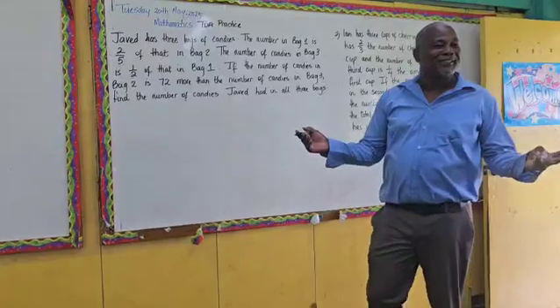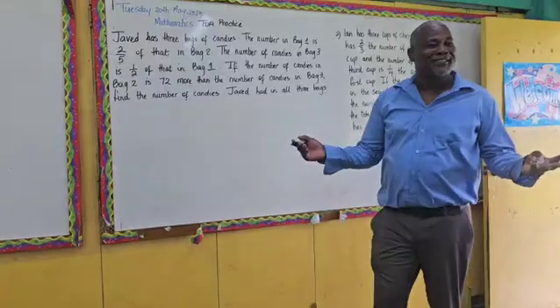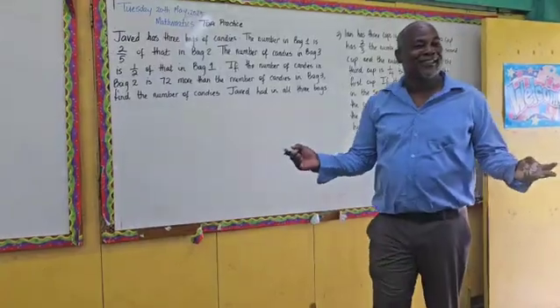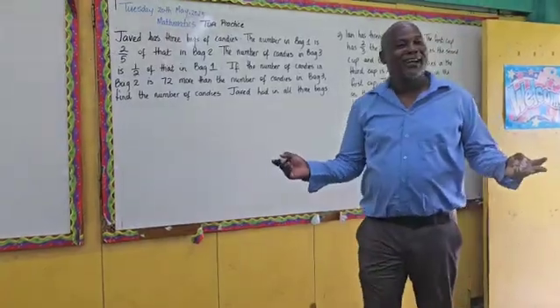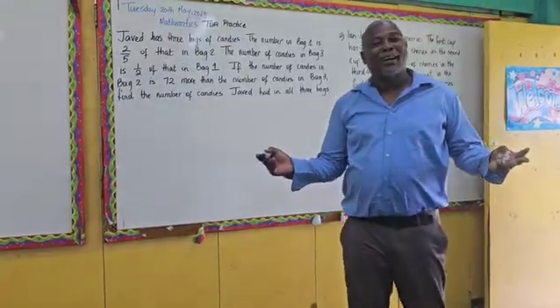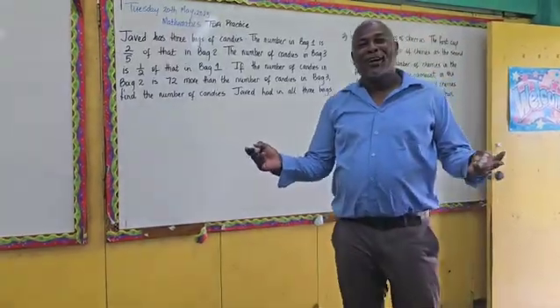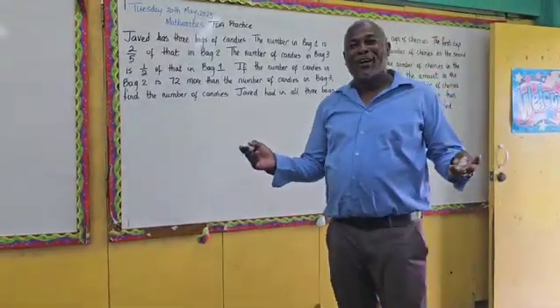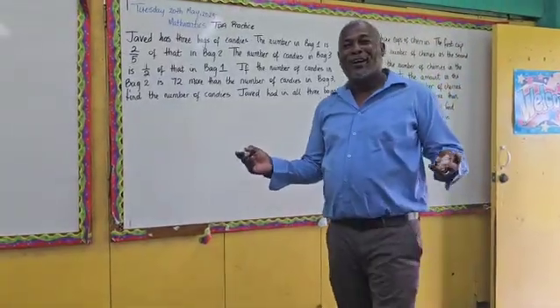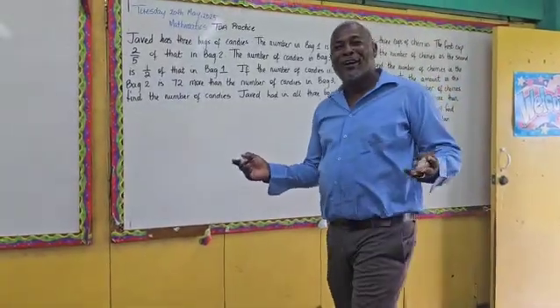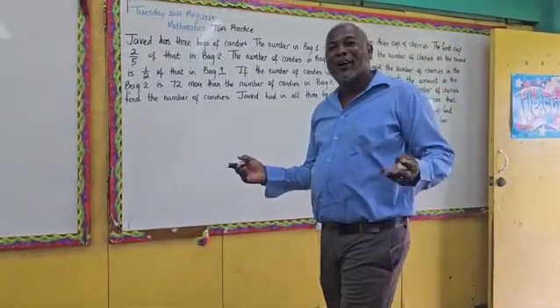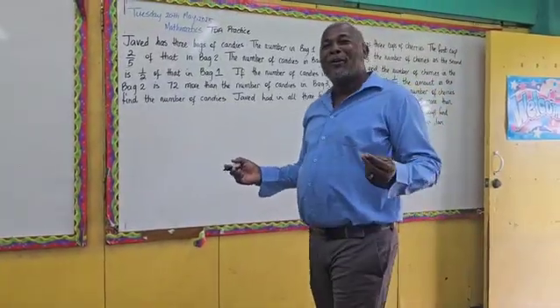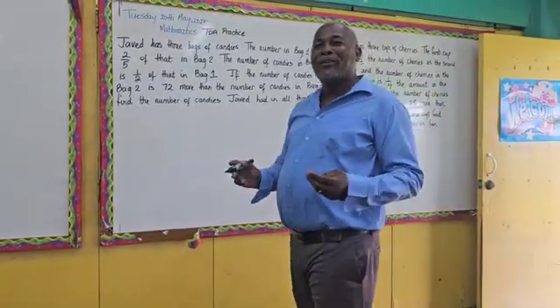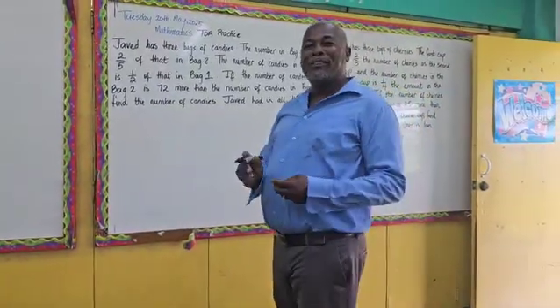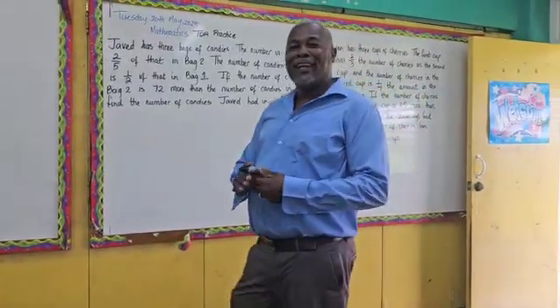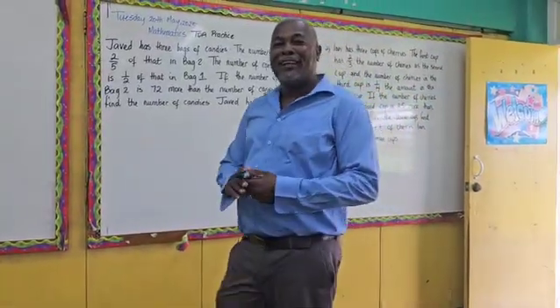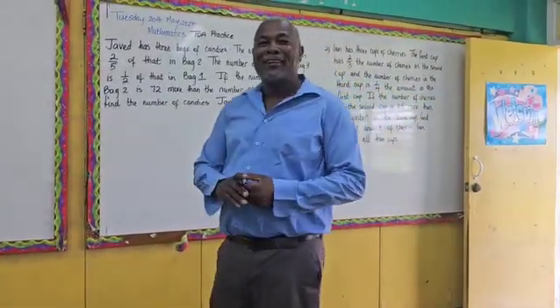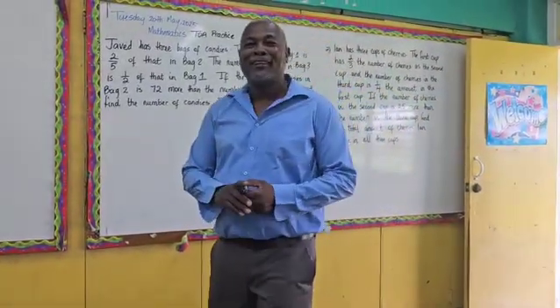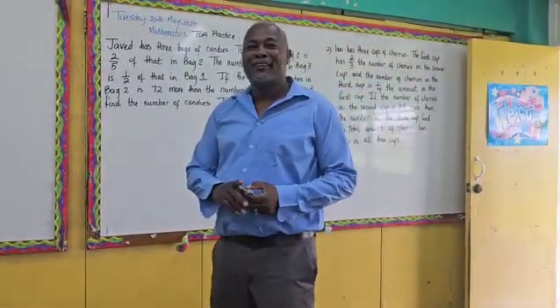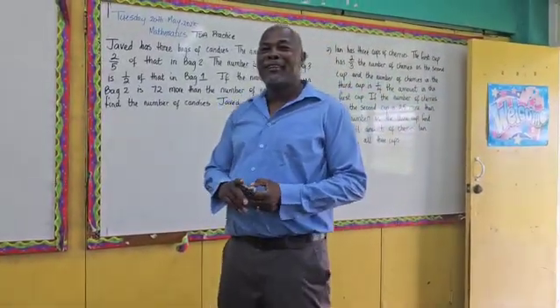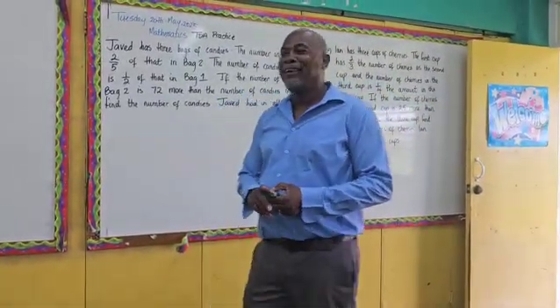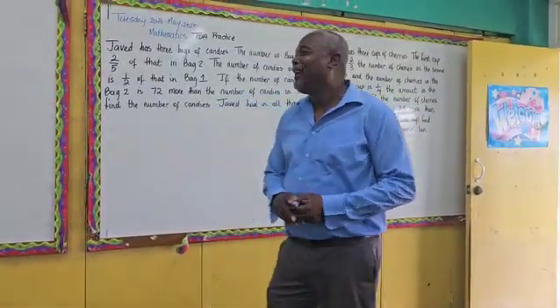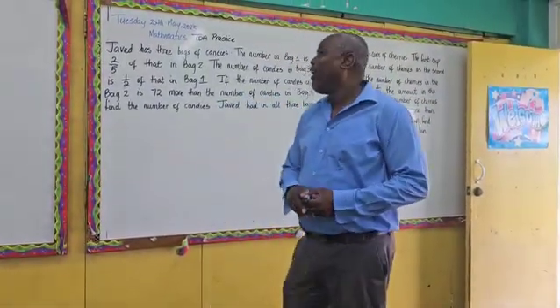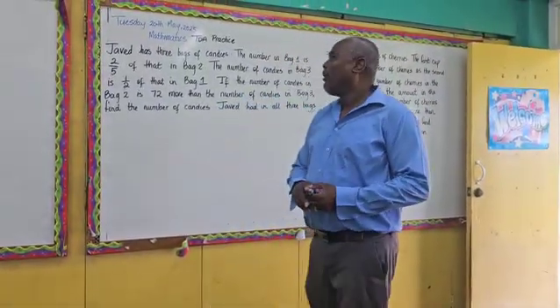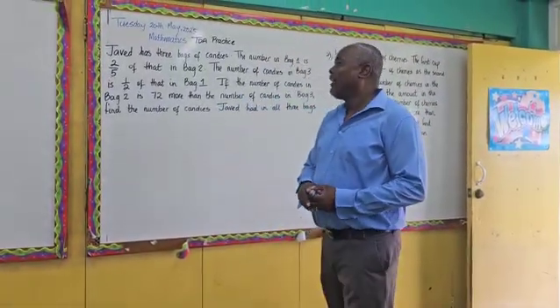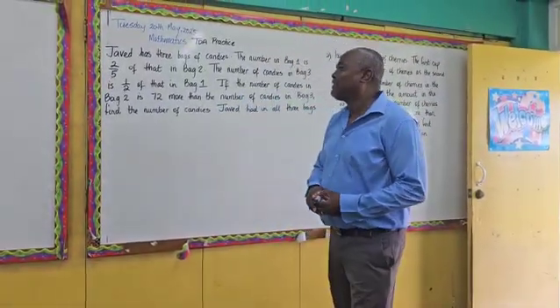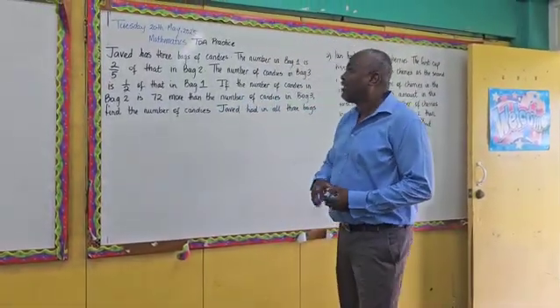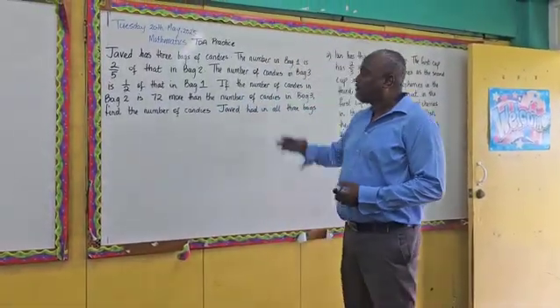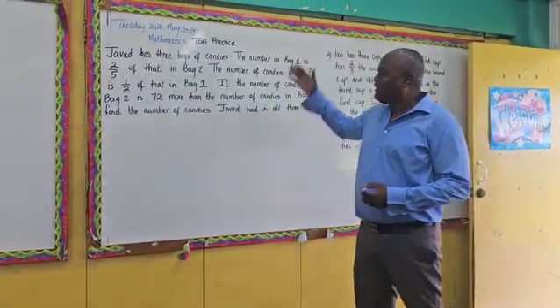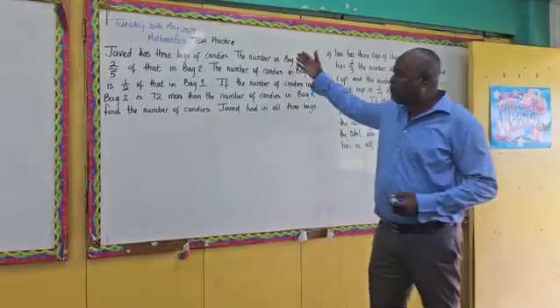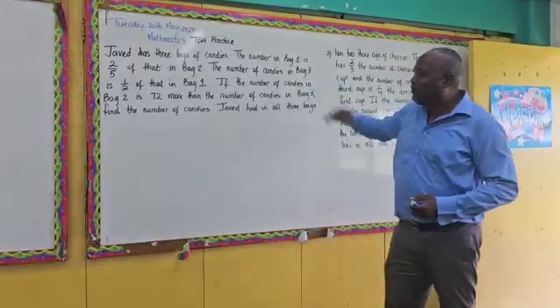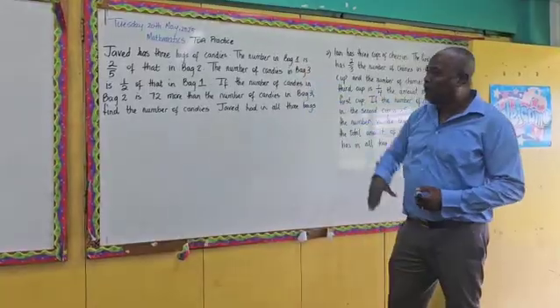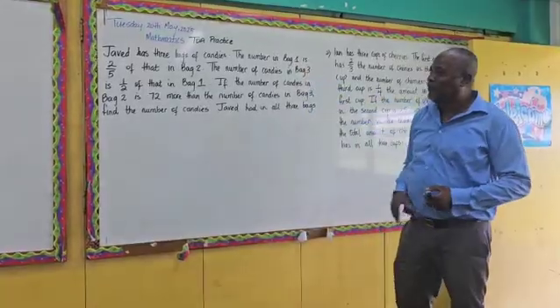Hello, sir. How are you today? Great. Okay, so let's read this problem here.